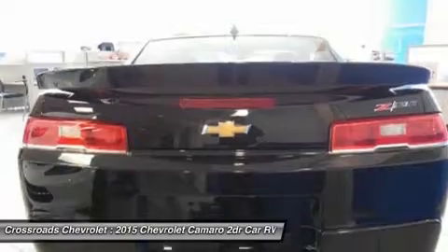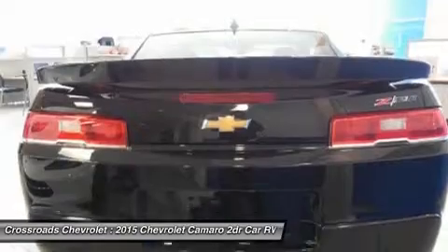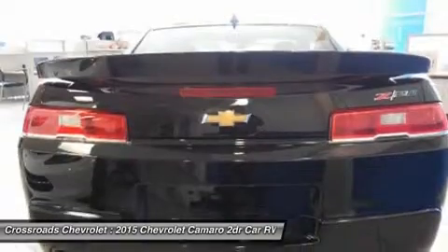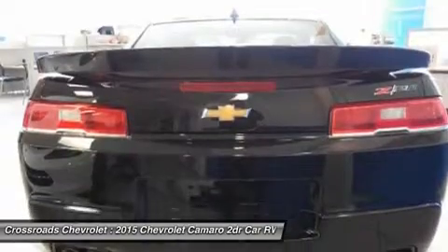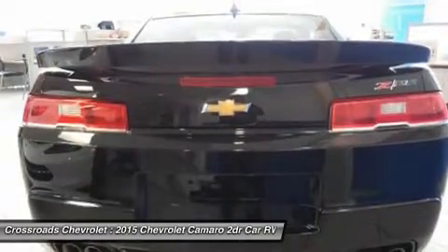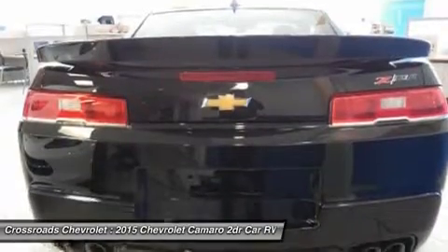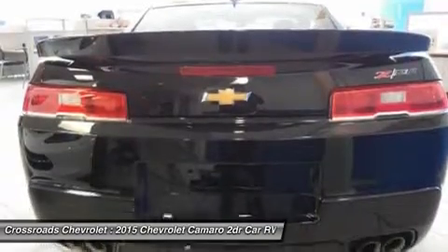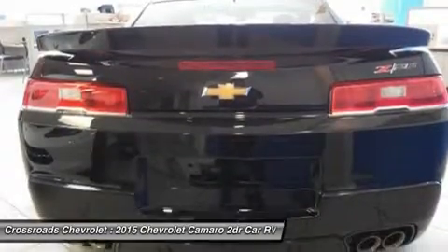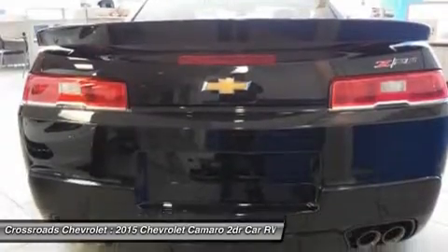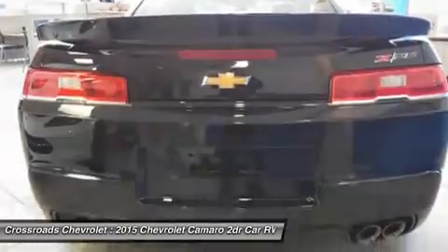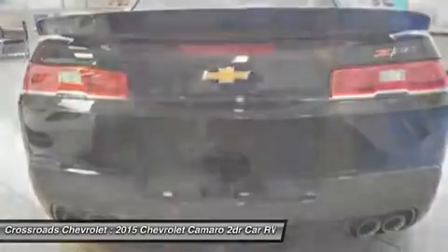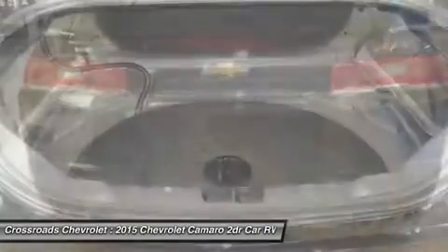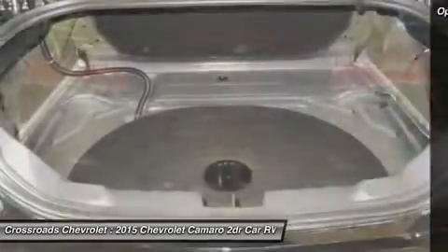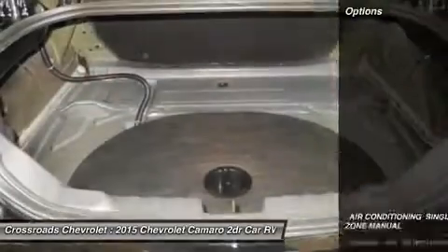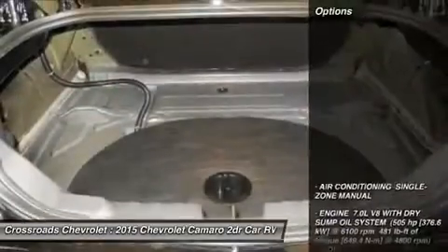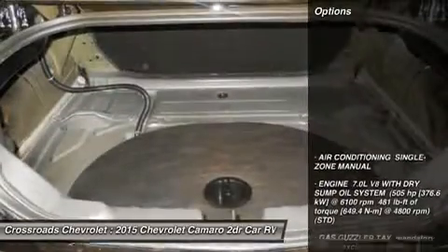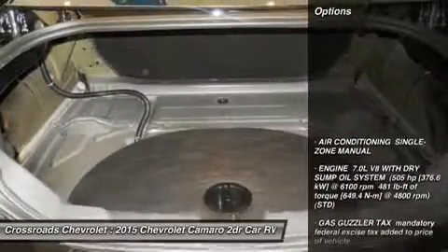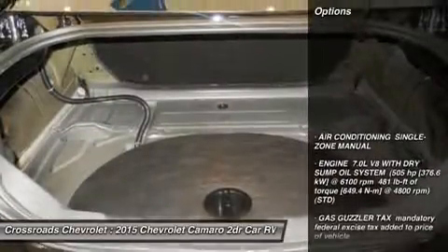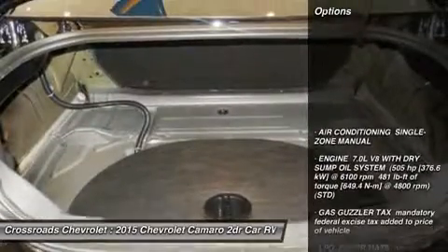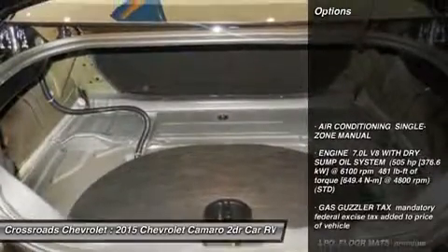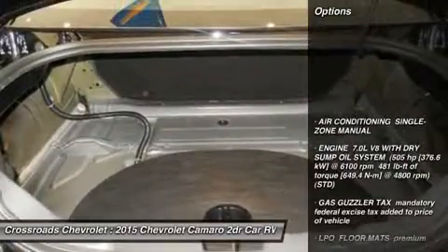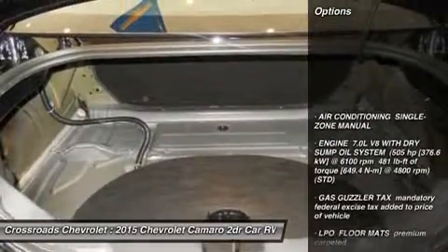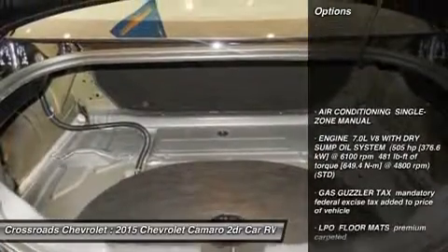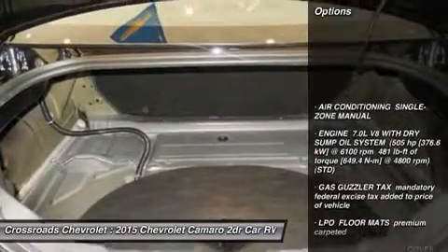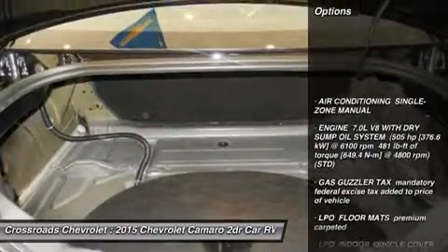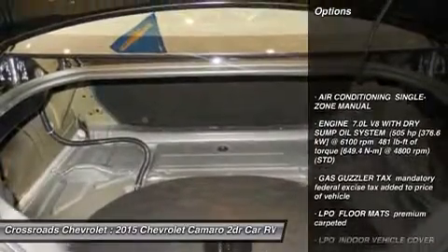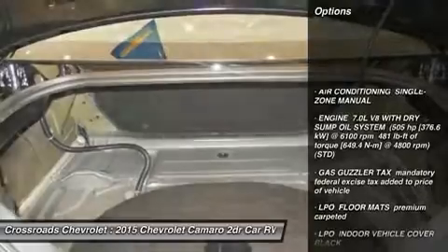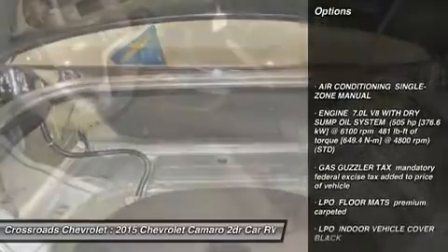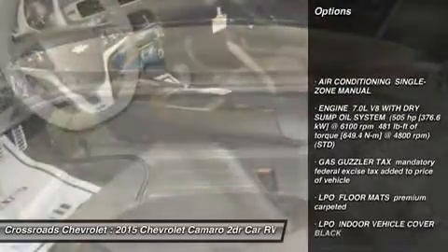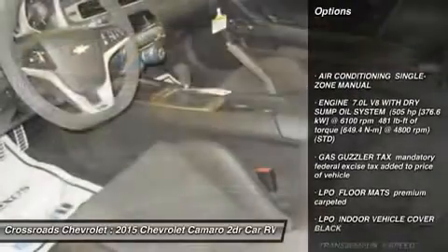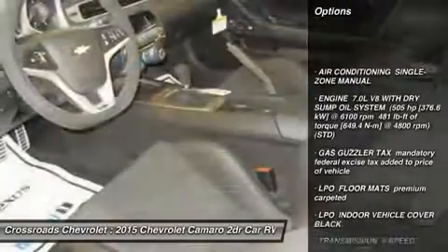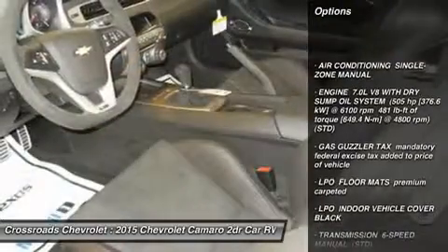Leather seats, power driver seat, power passenger seat, floor mats, adjustable steering wheel.